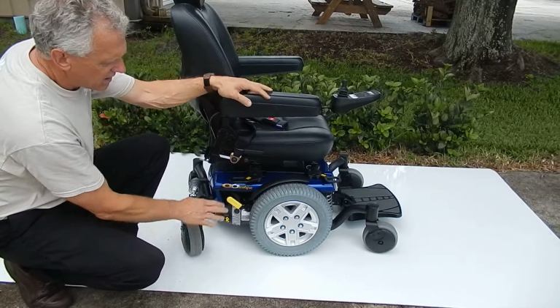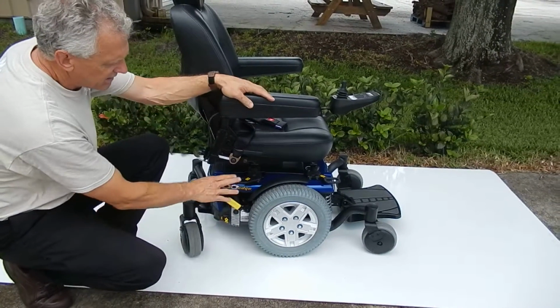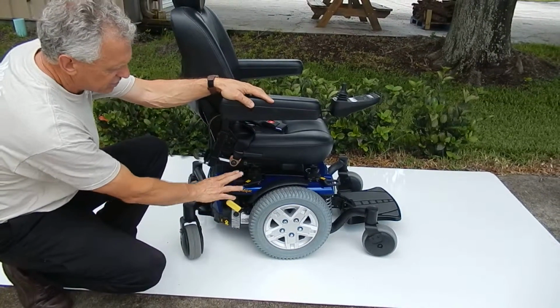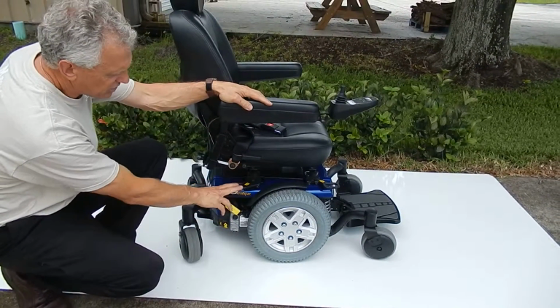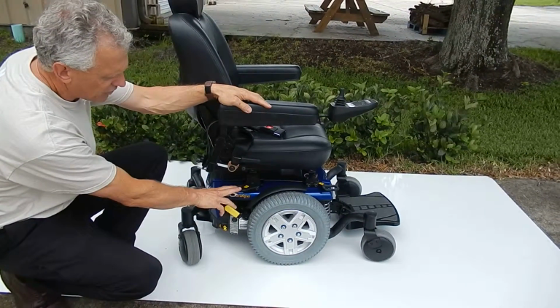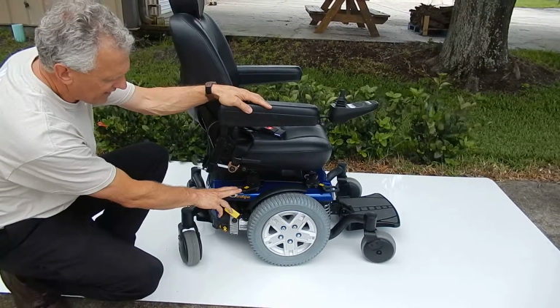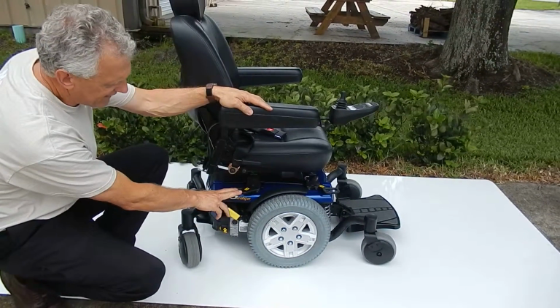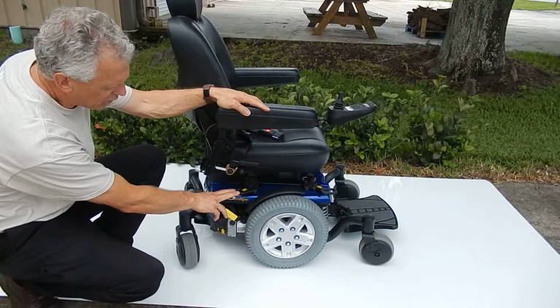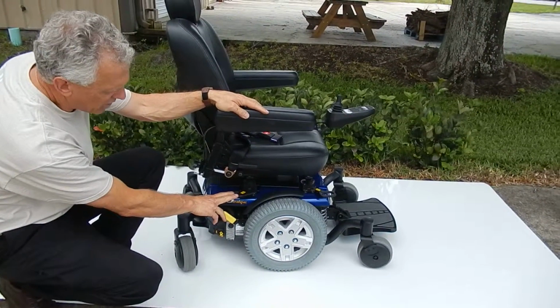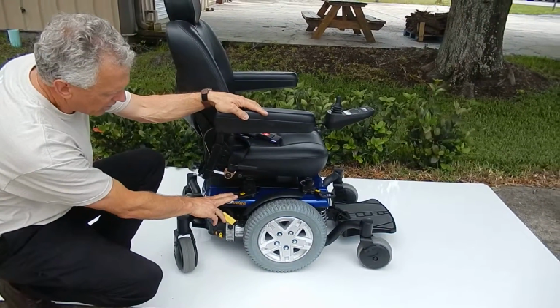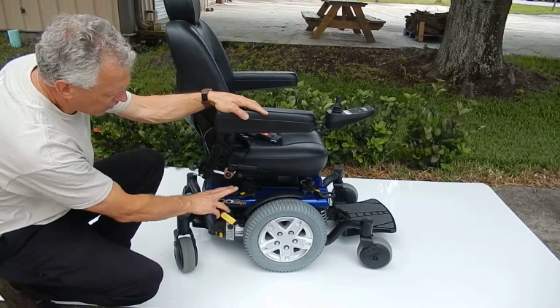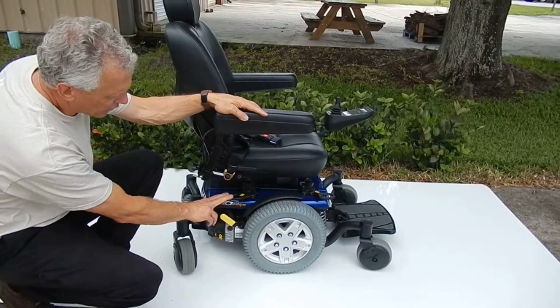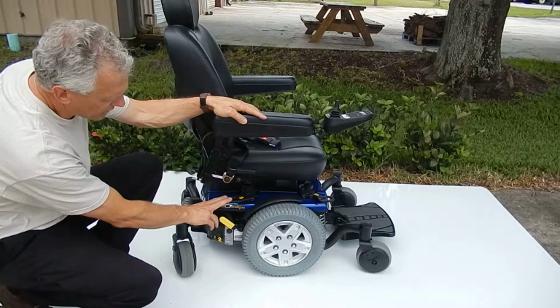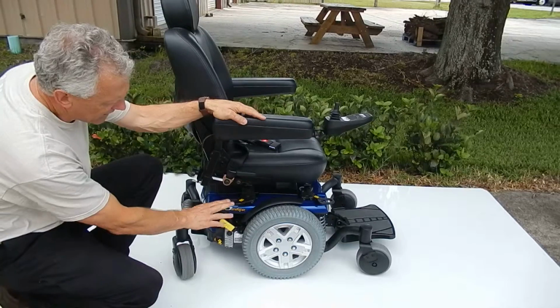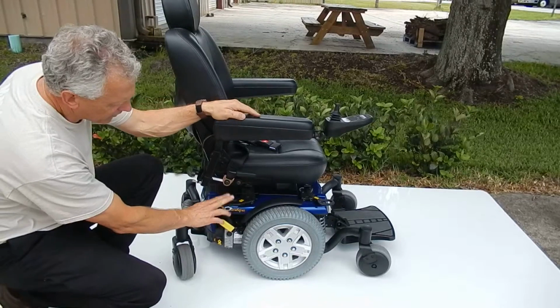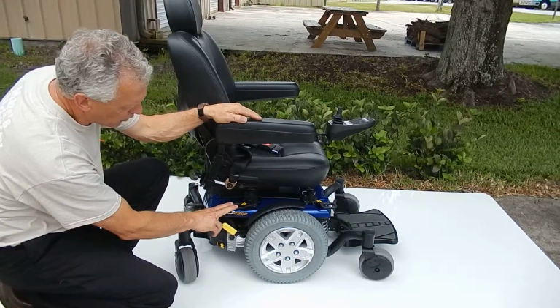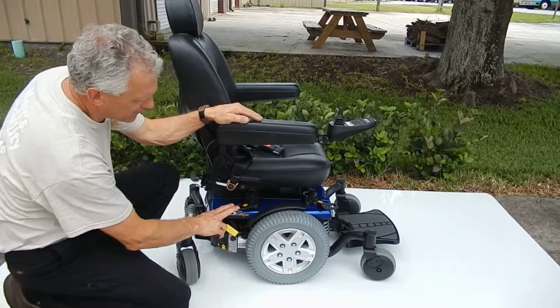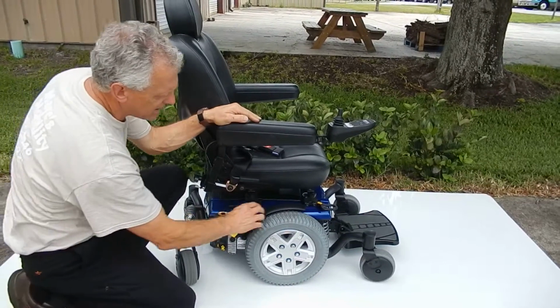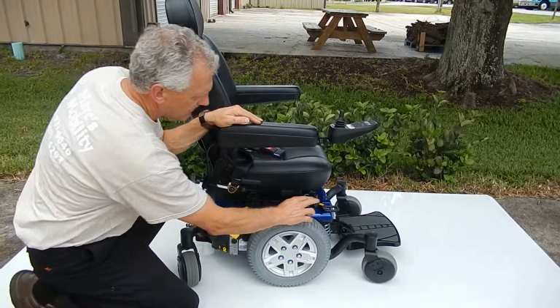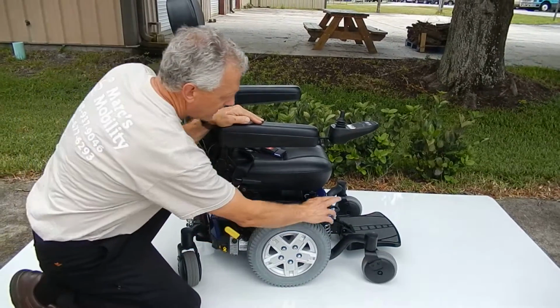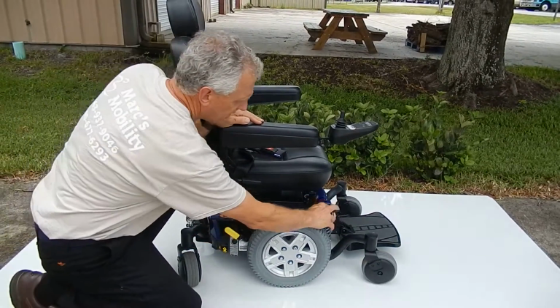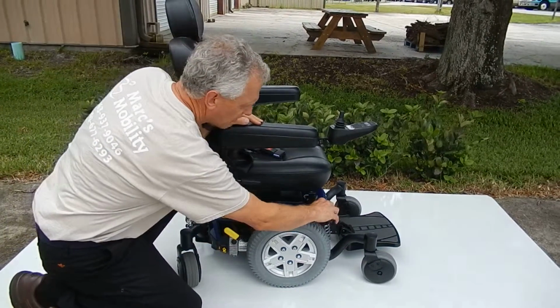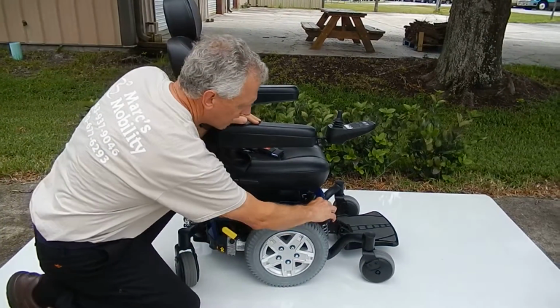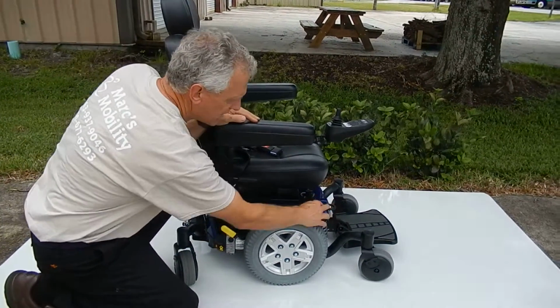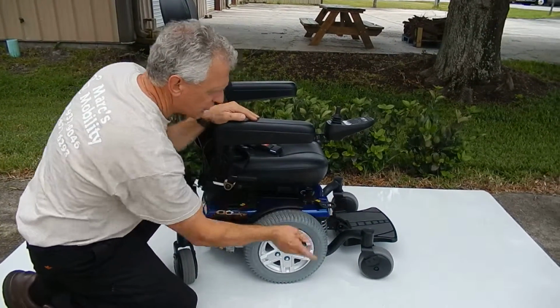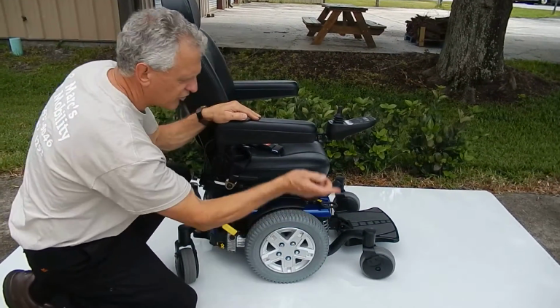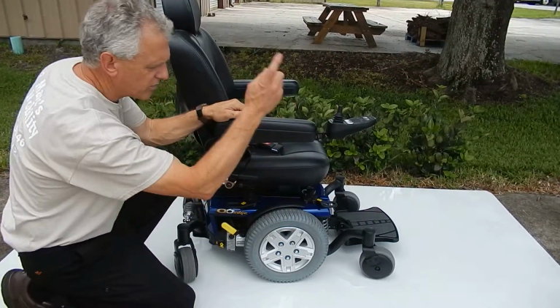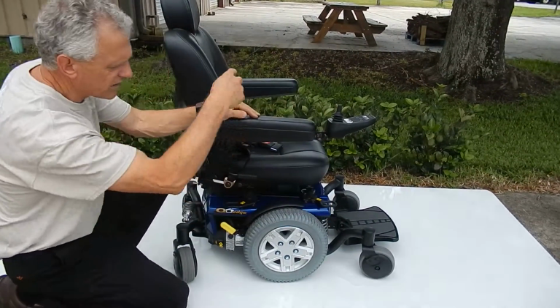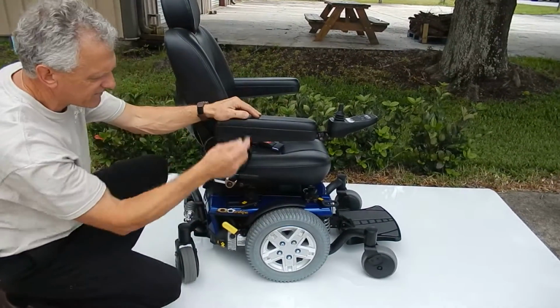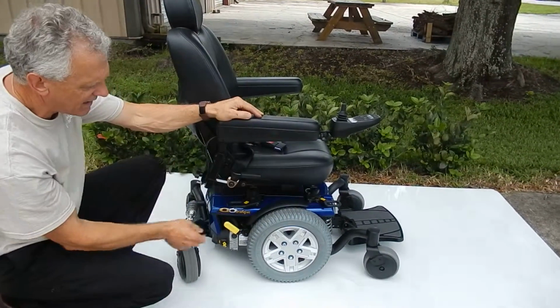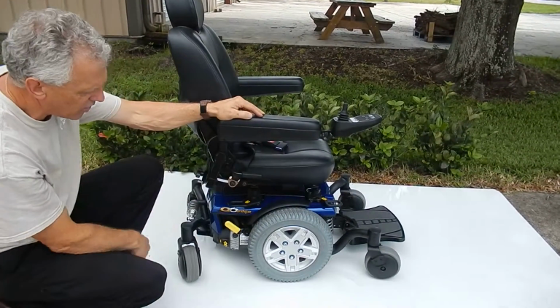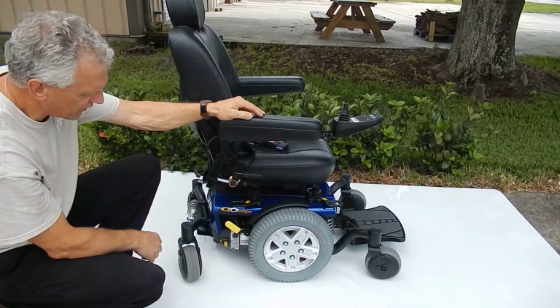This chair also has anchor bars all the way around. There's one here, there's one here, and there's two on the other side also.